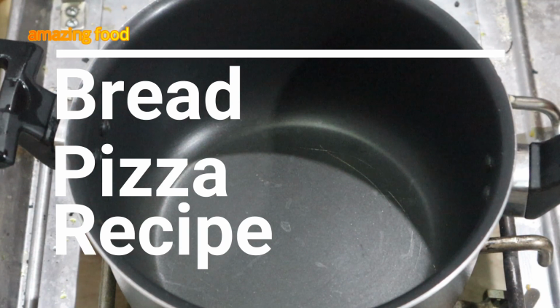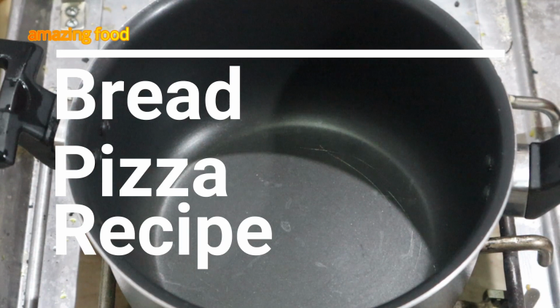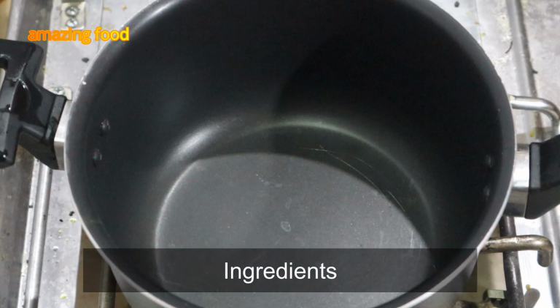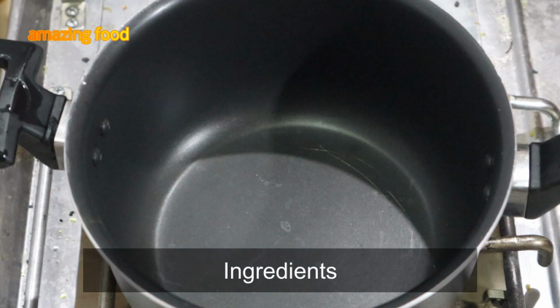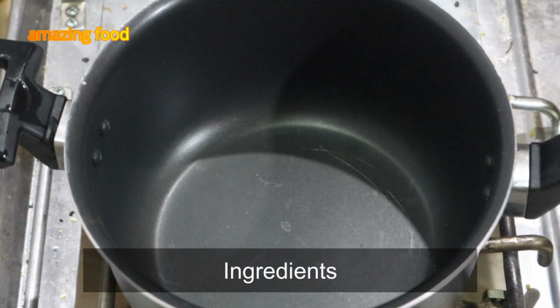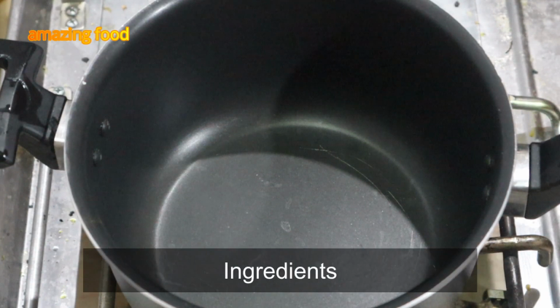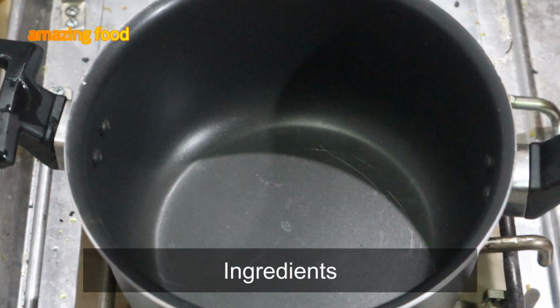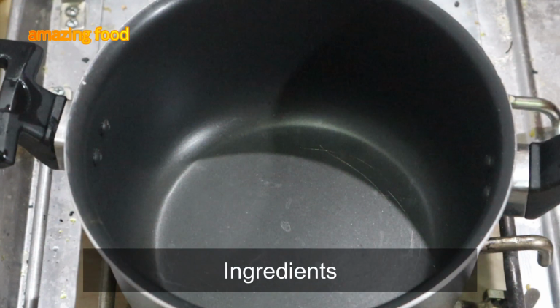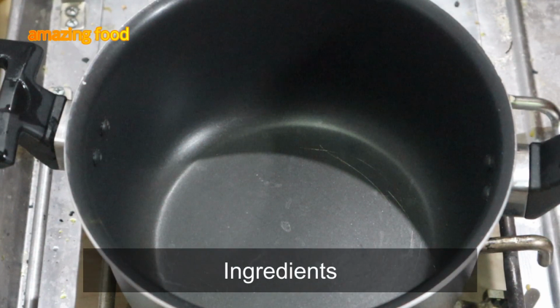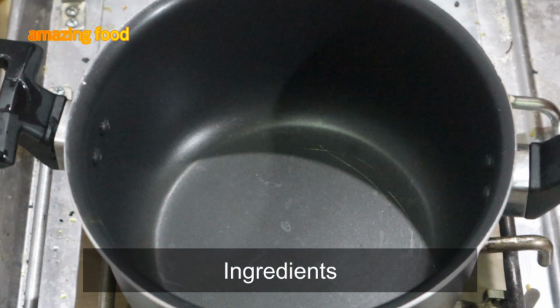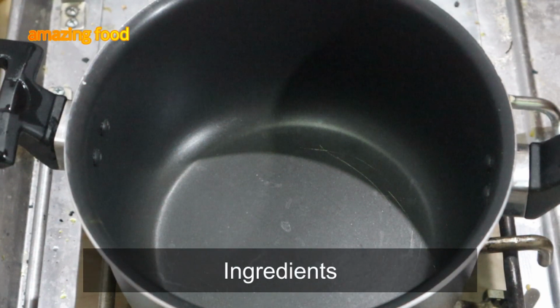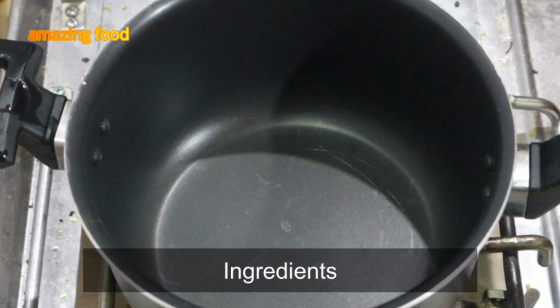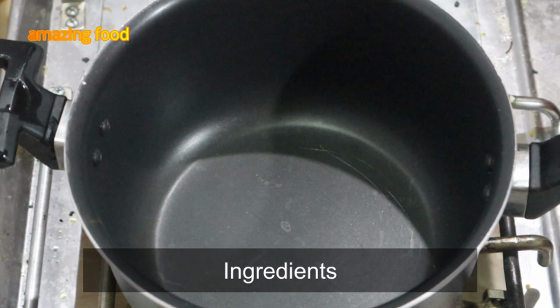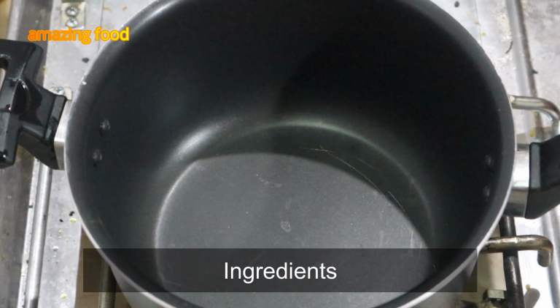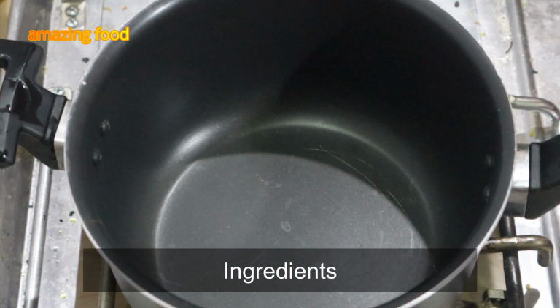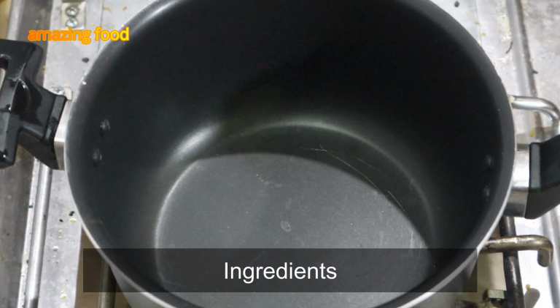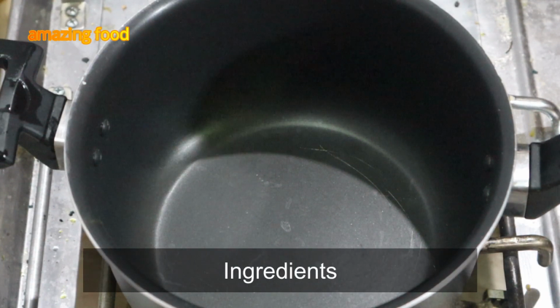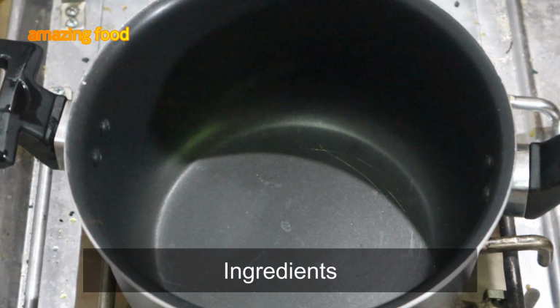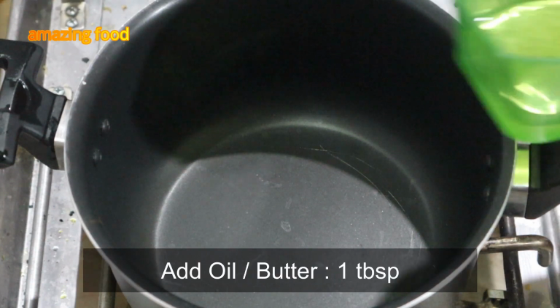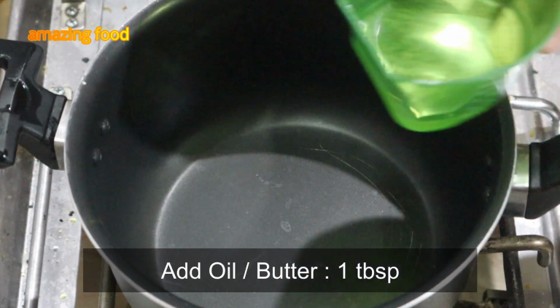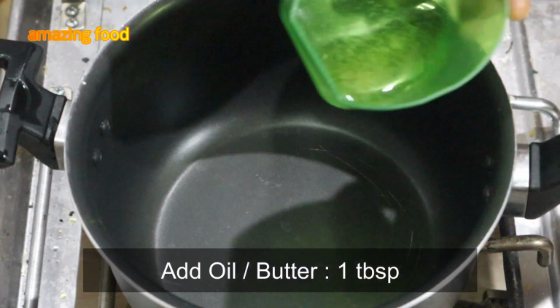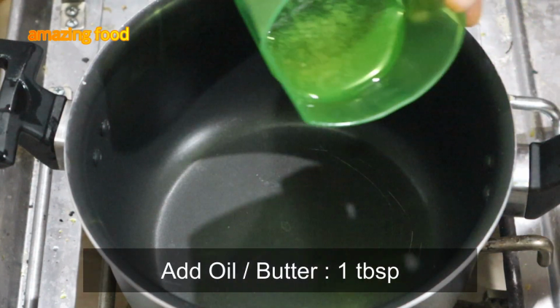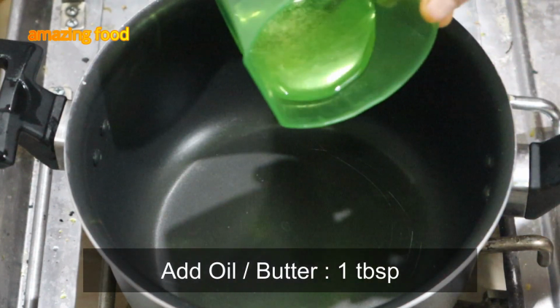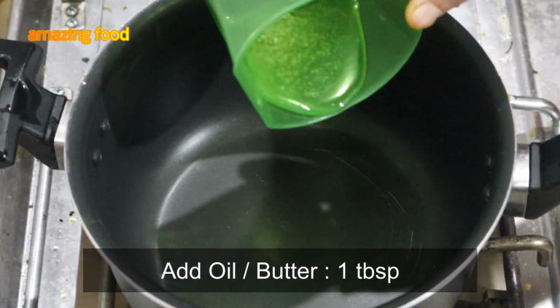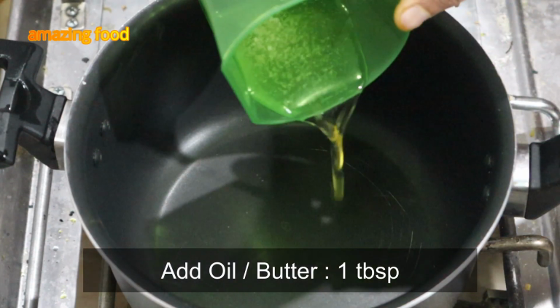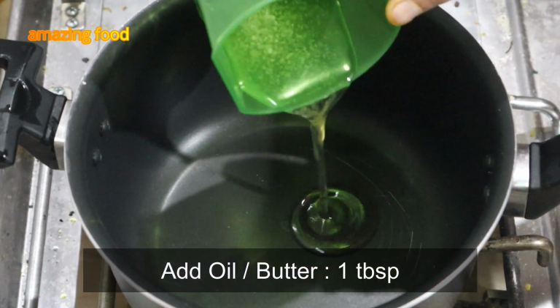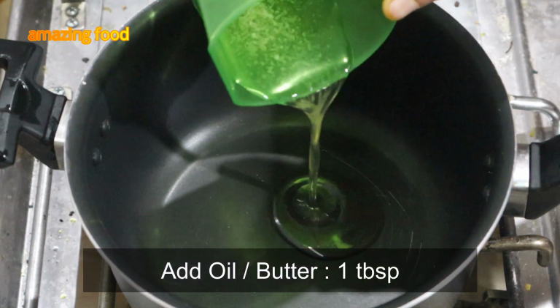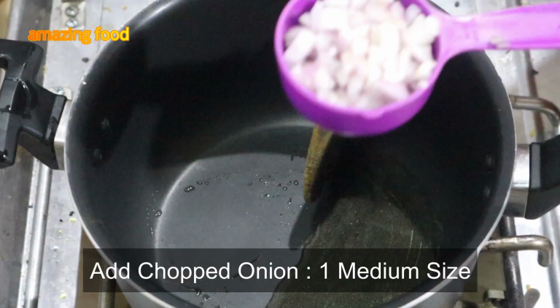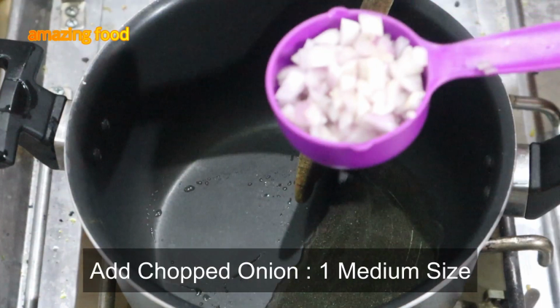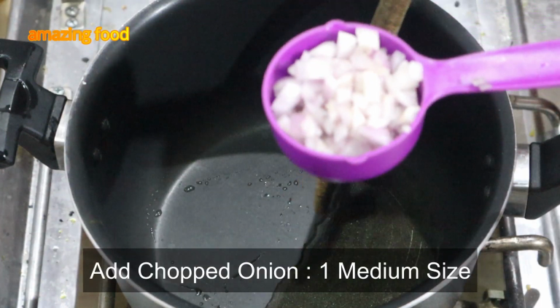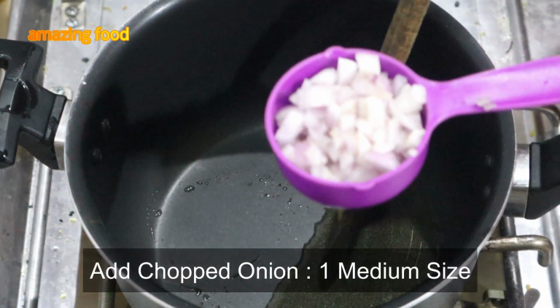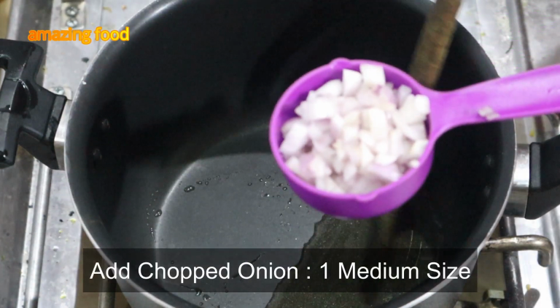First of all, we have made a pan. We will add some ghee. We will add a tomato chop.